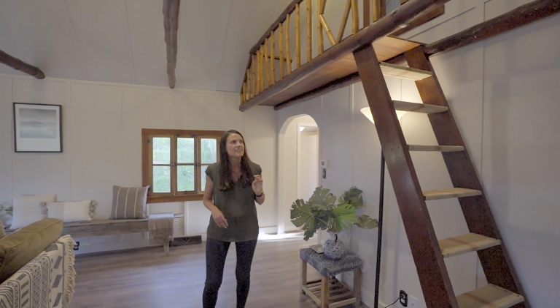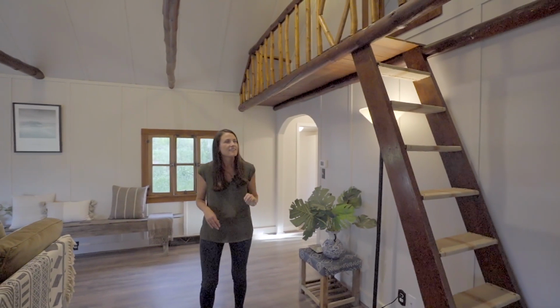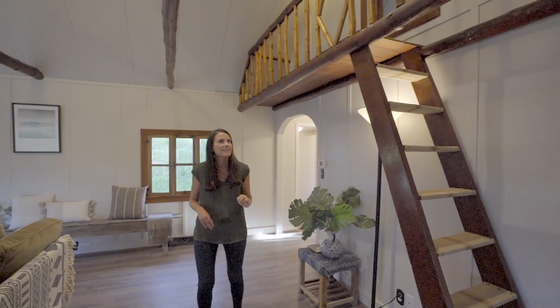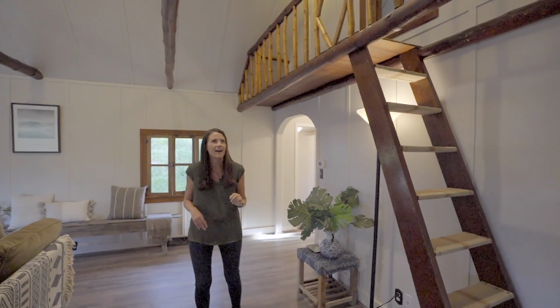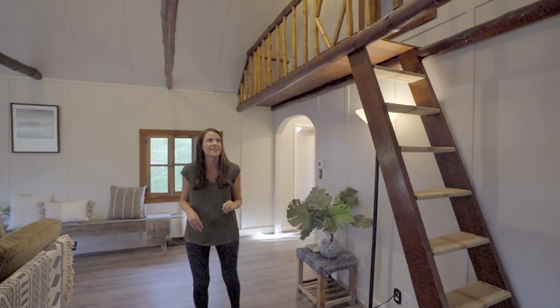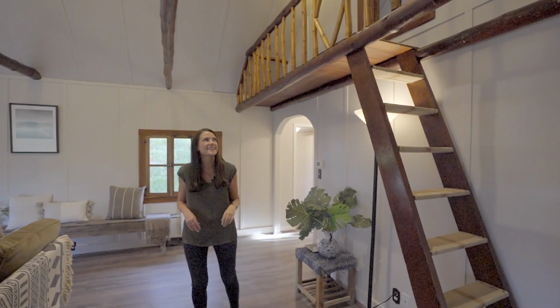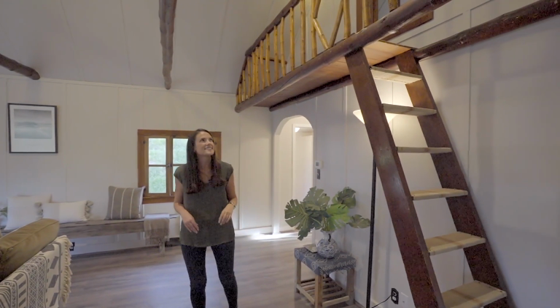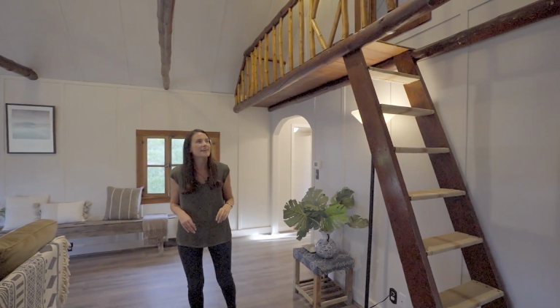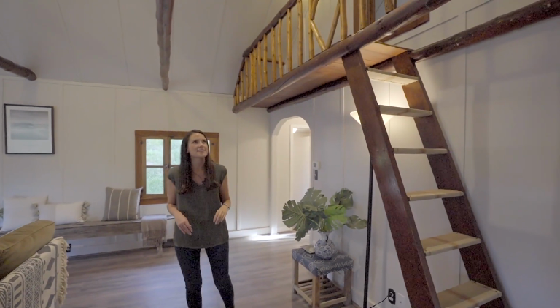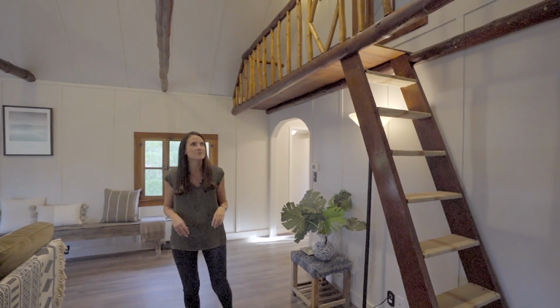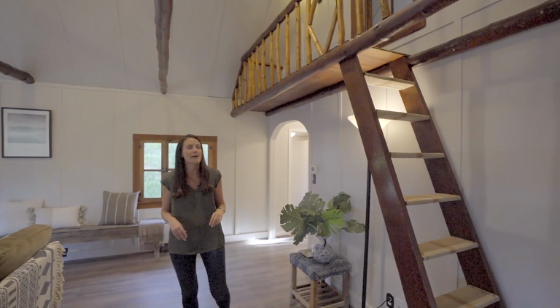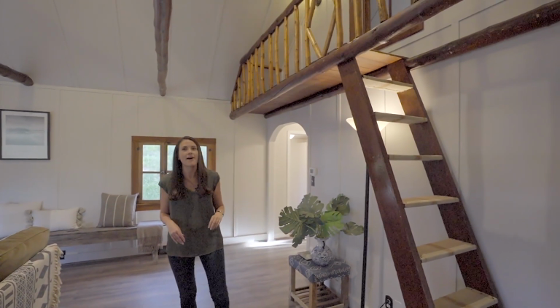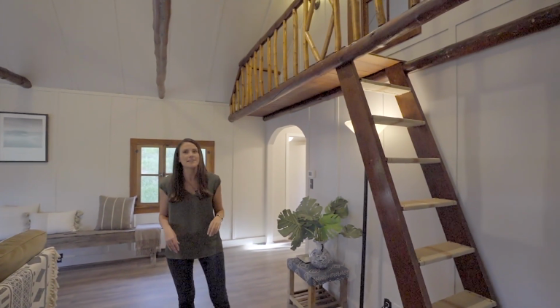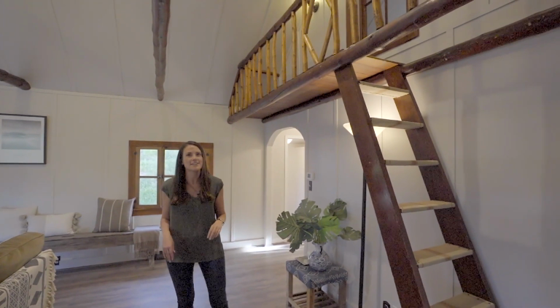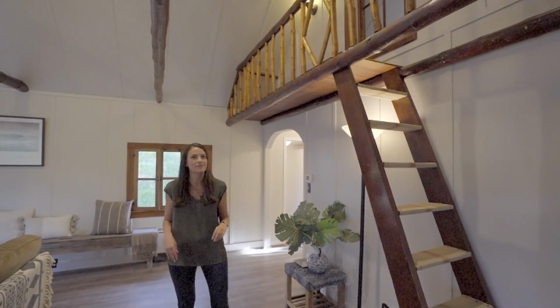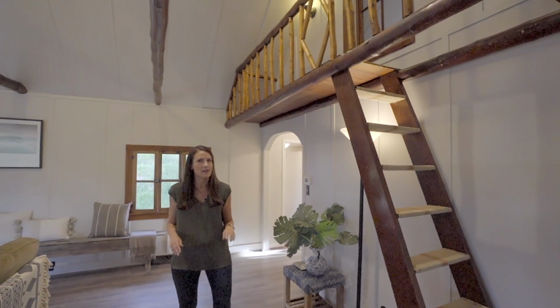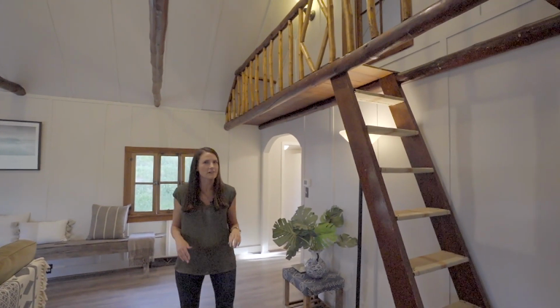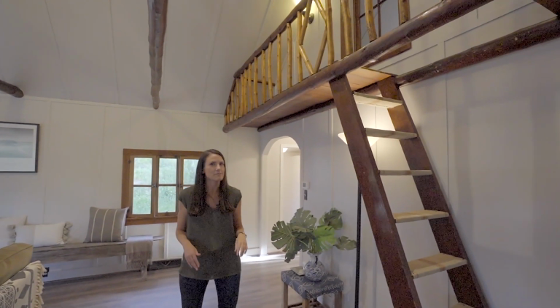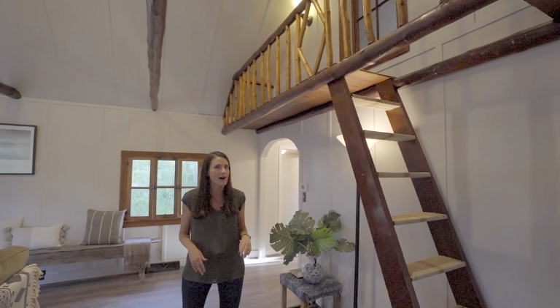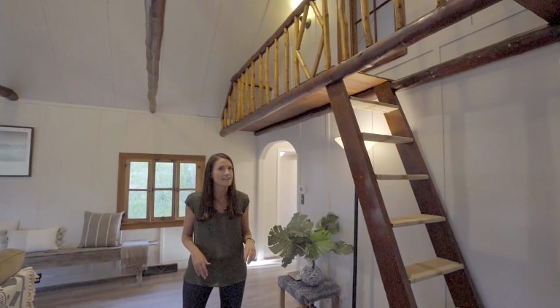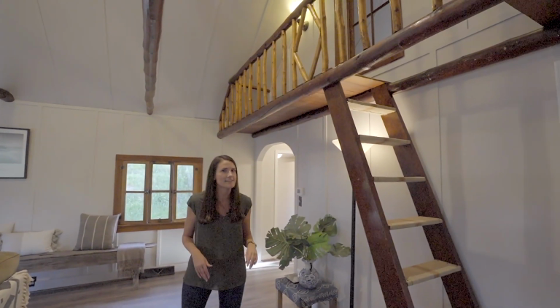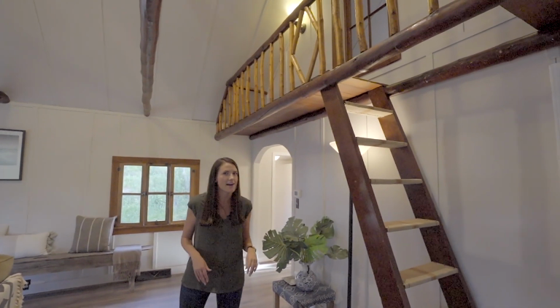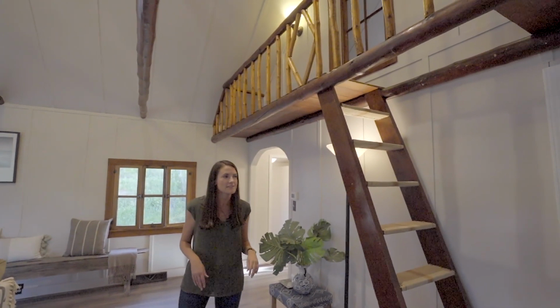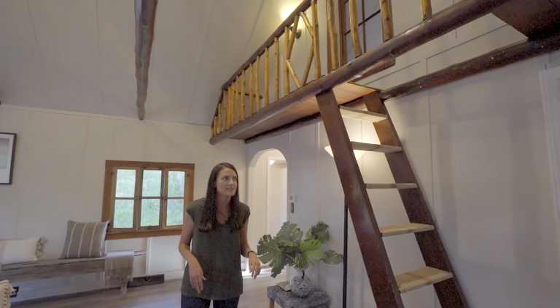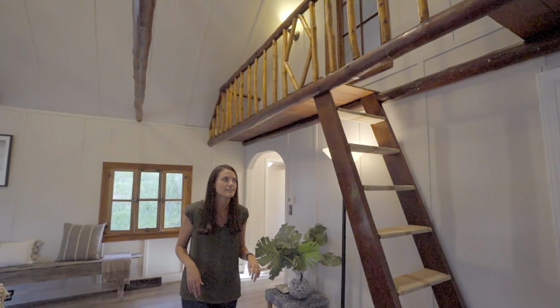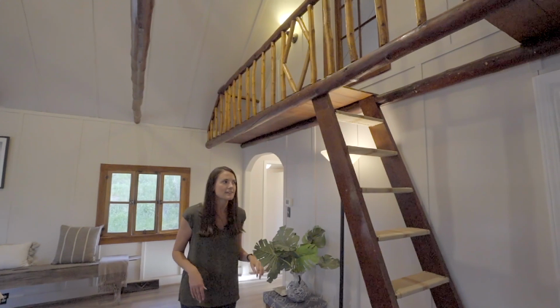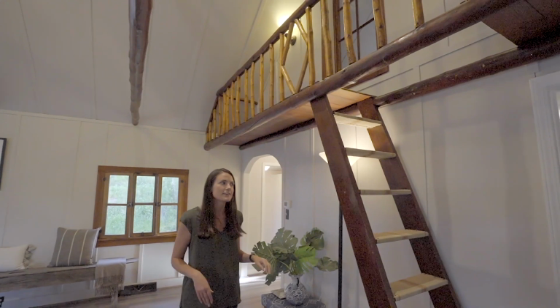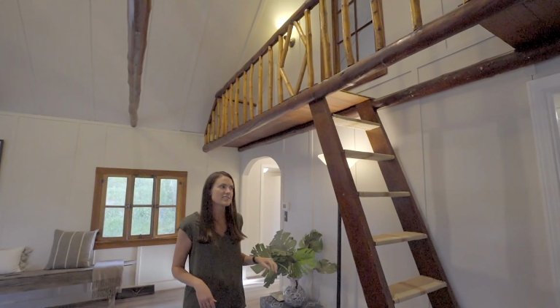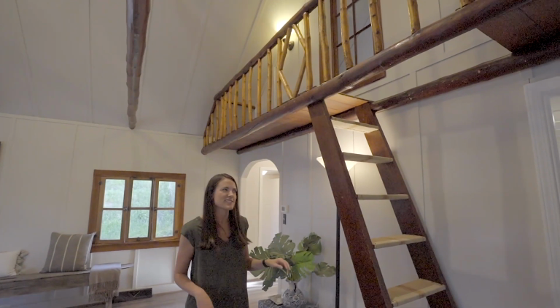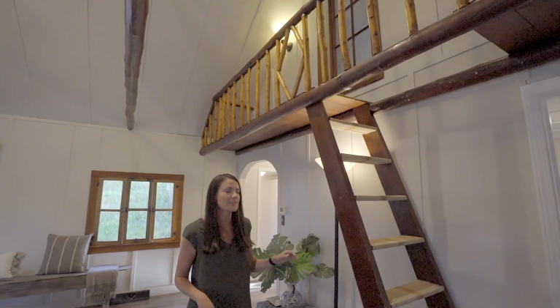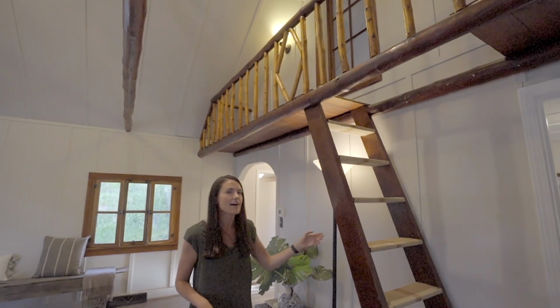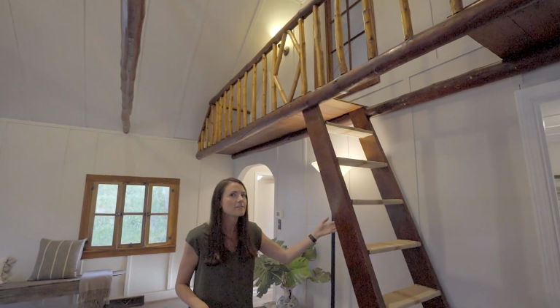I think Doug has run off to his favorite spot in this house, which is the loft.